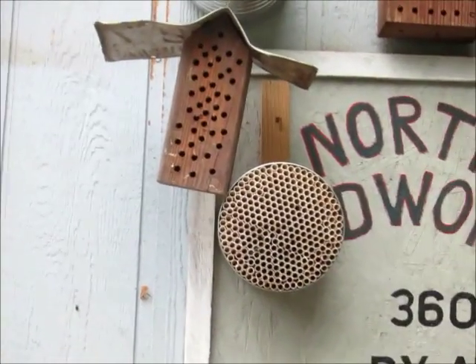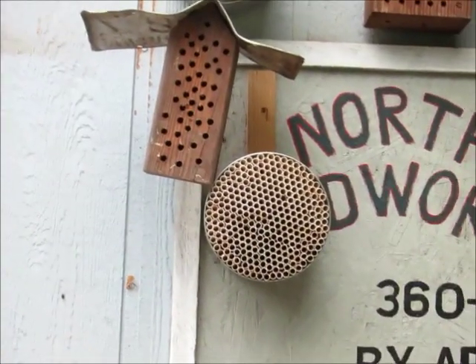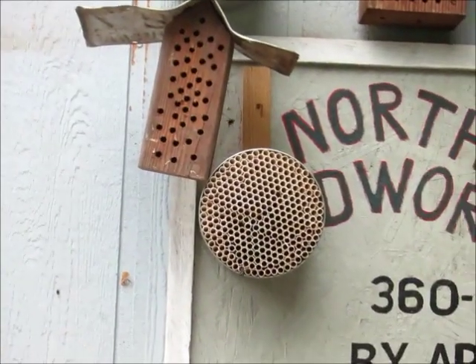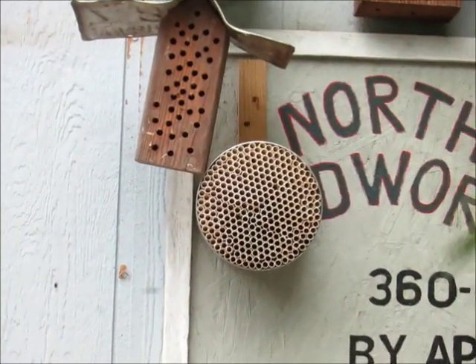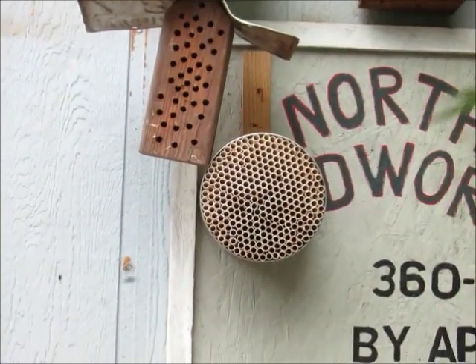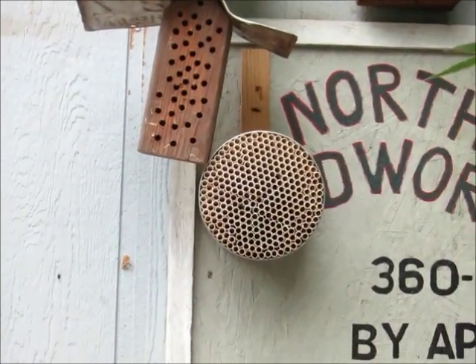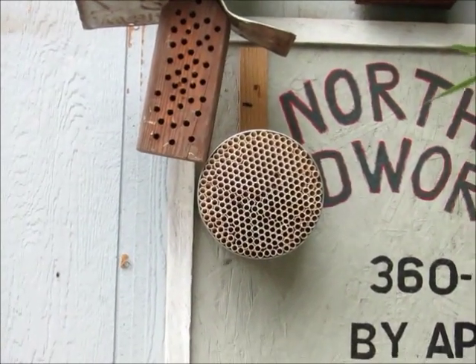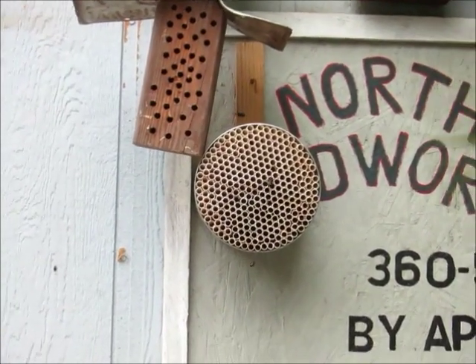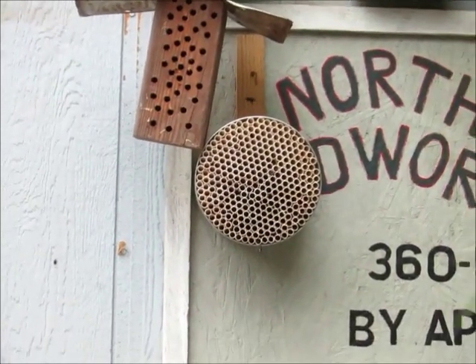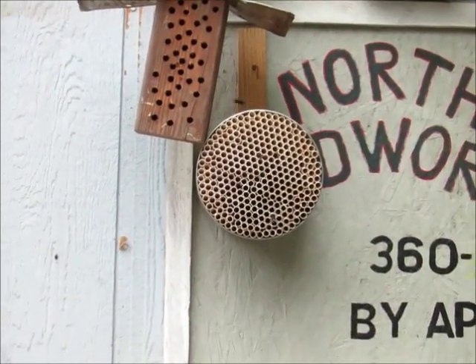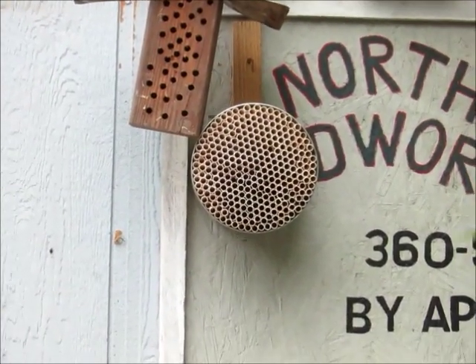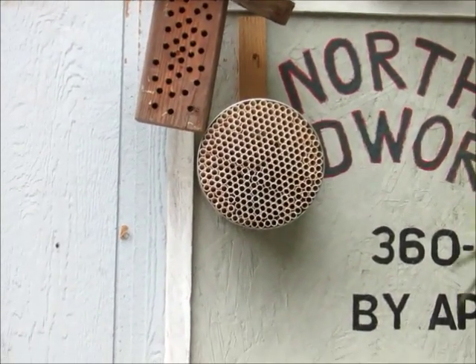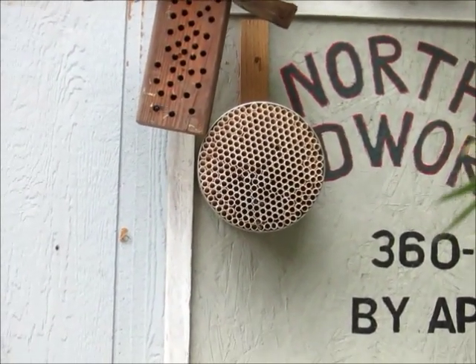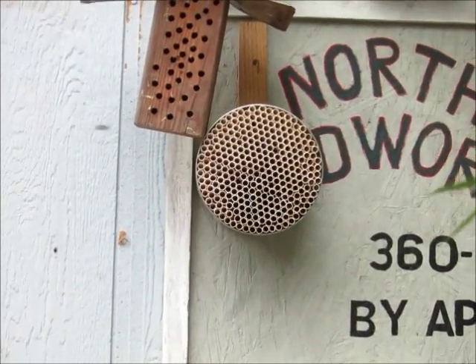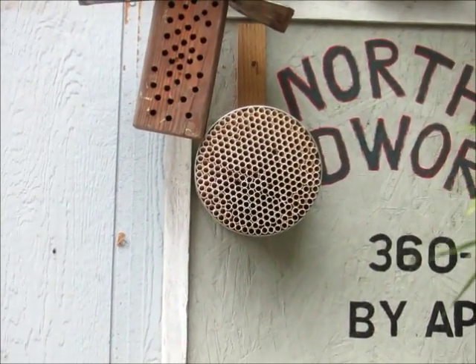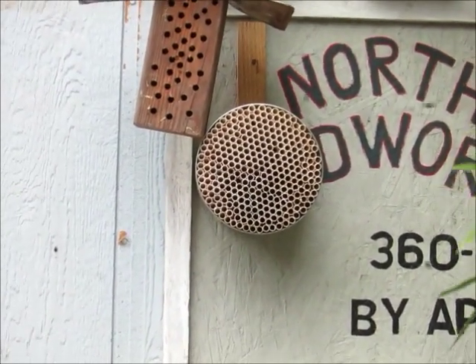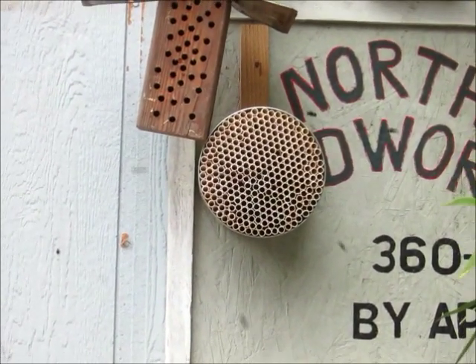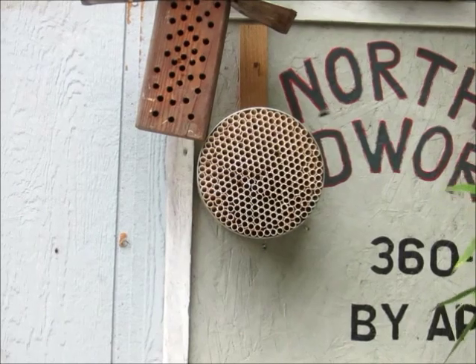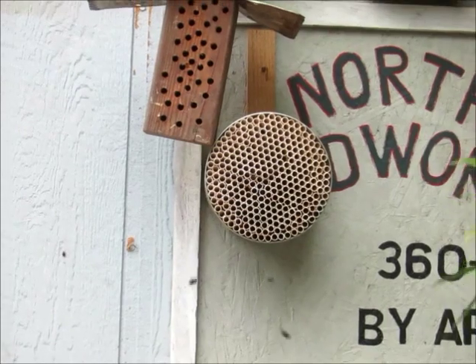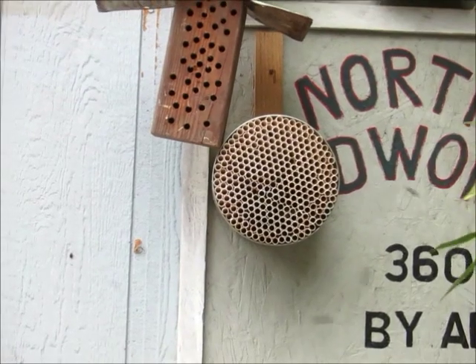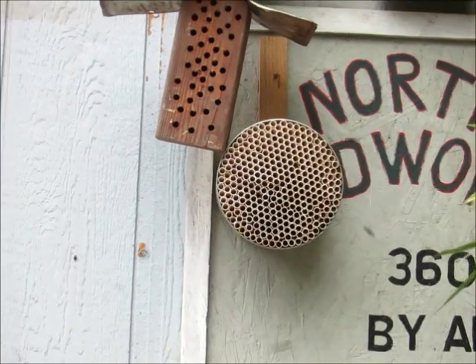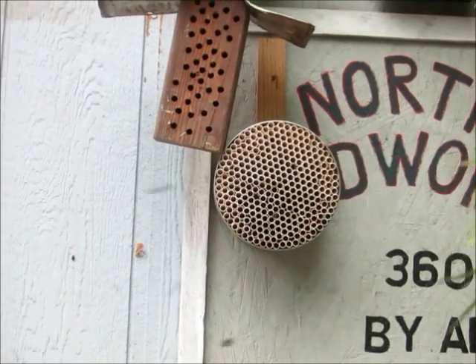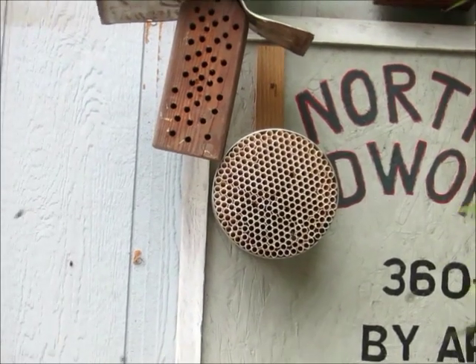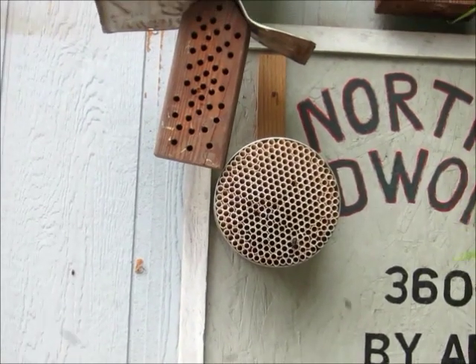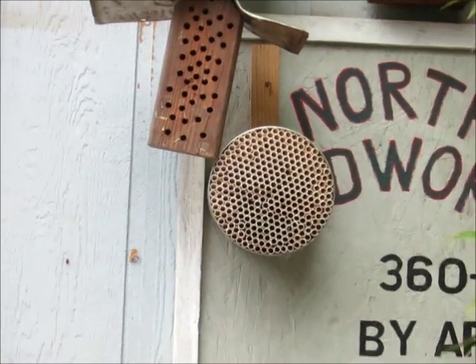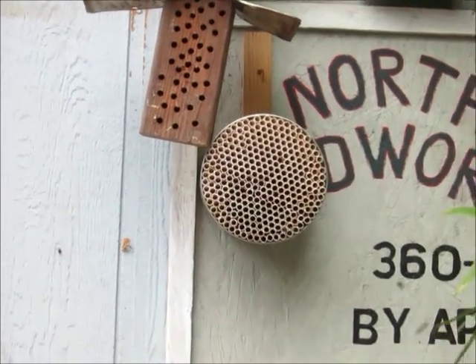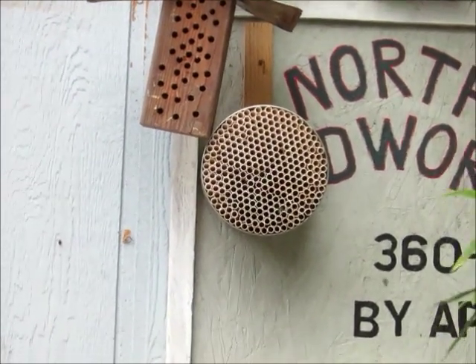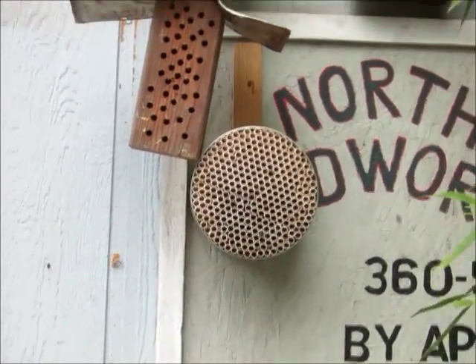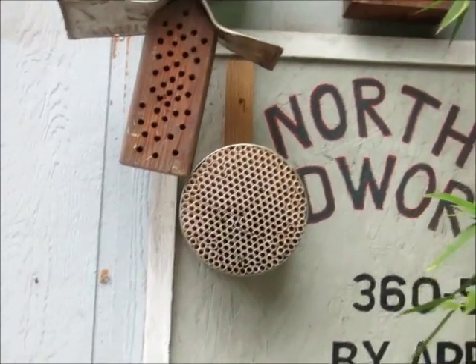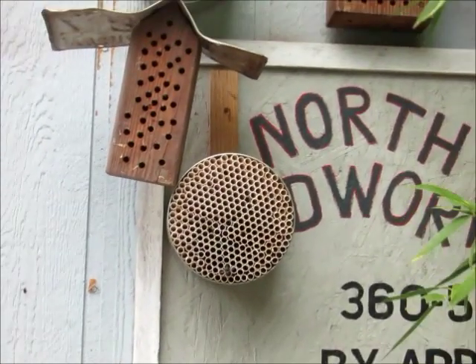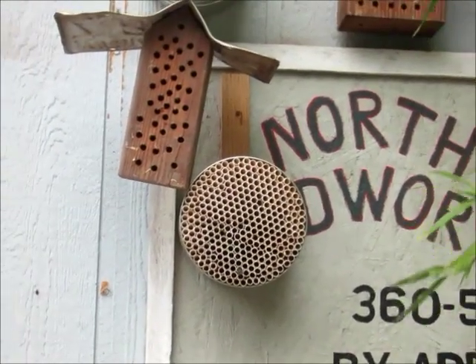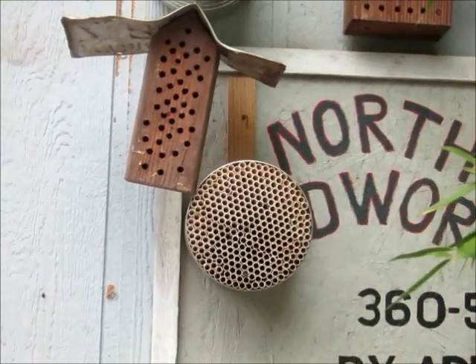And at the end of the year, what I'll do is I'll sell these straws with larvae in them so you can start your own colony.